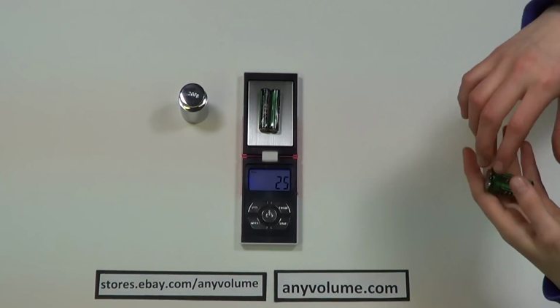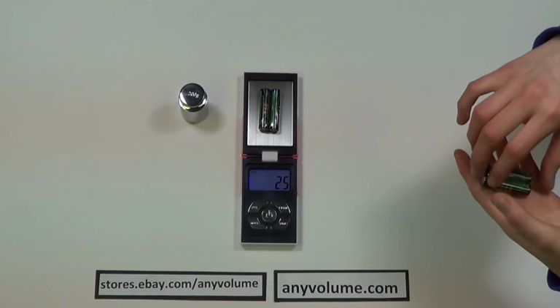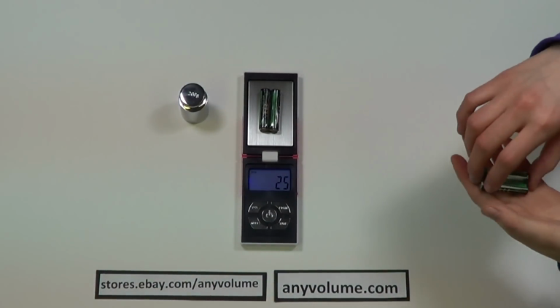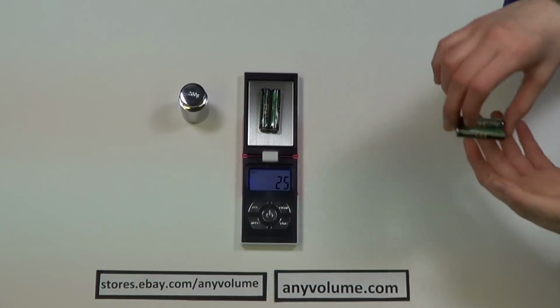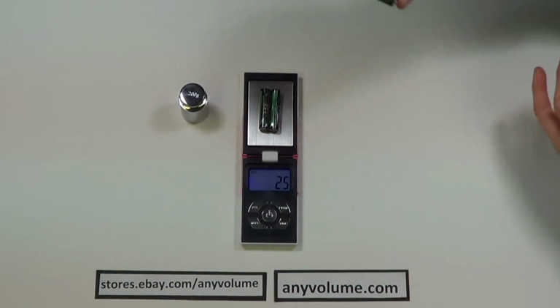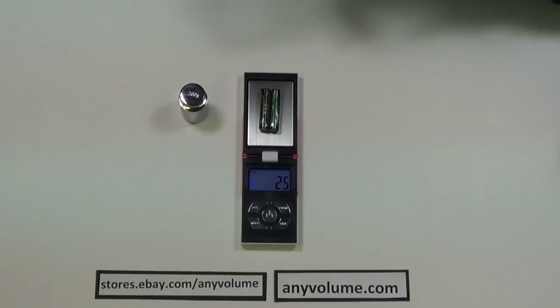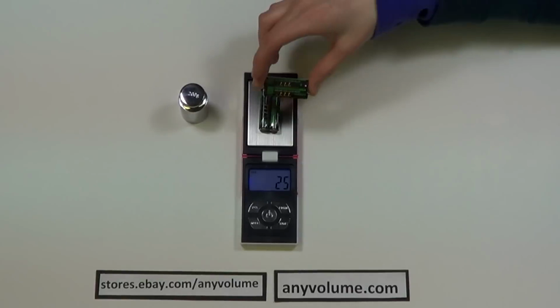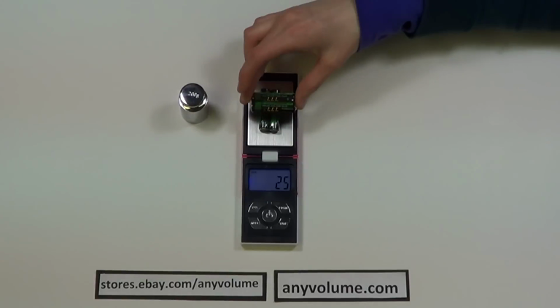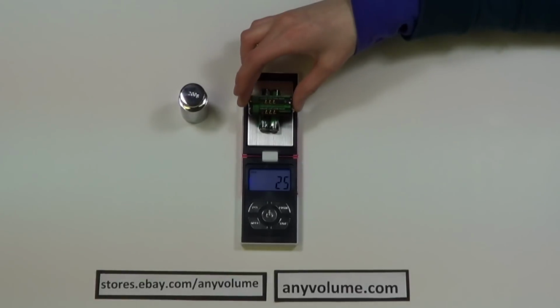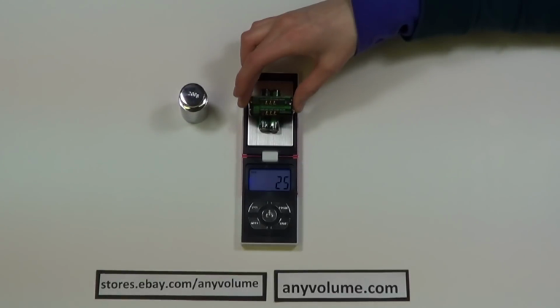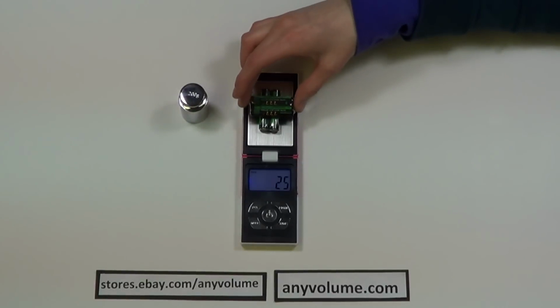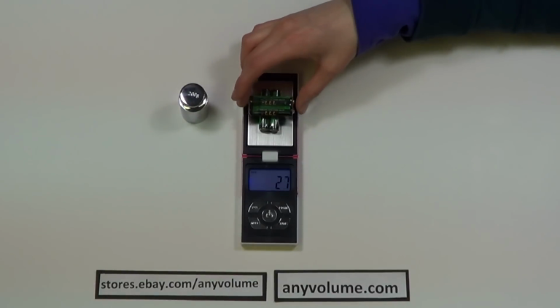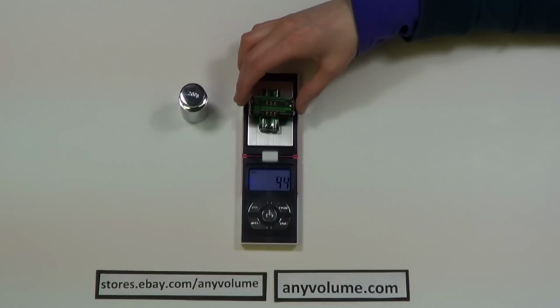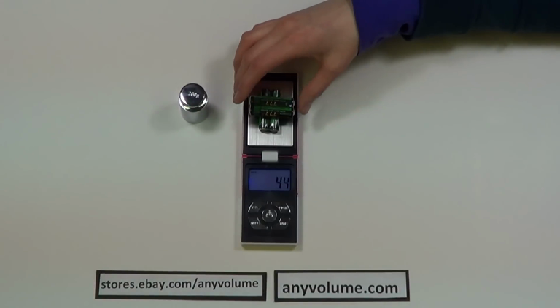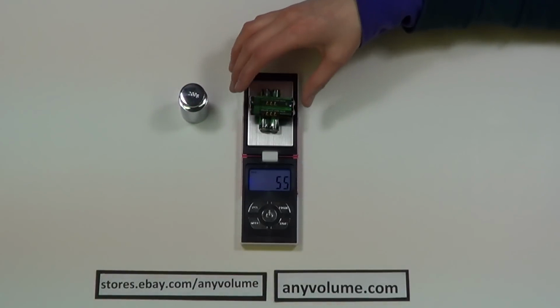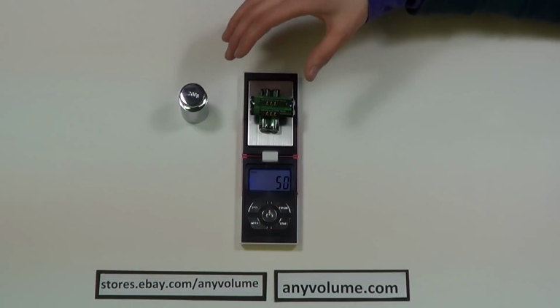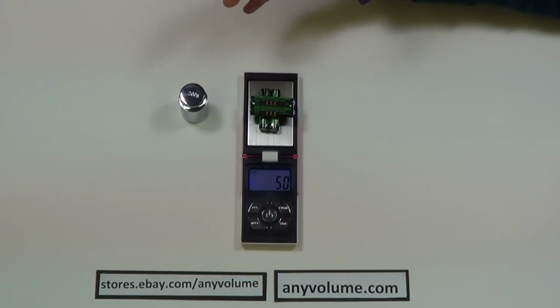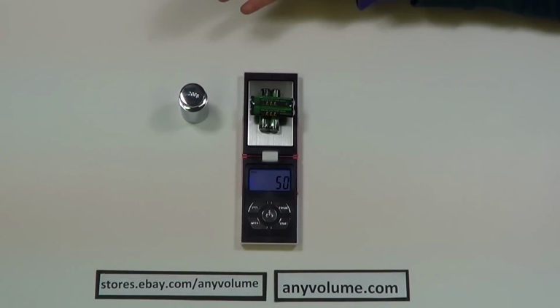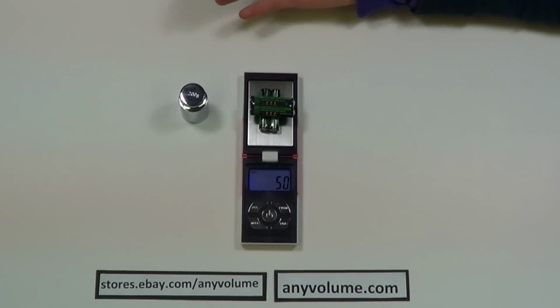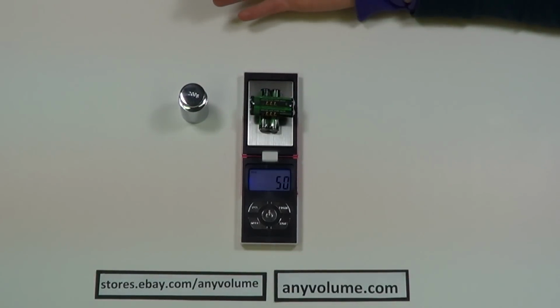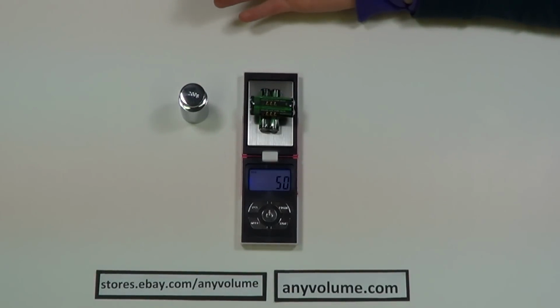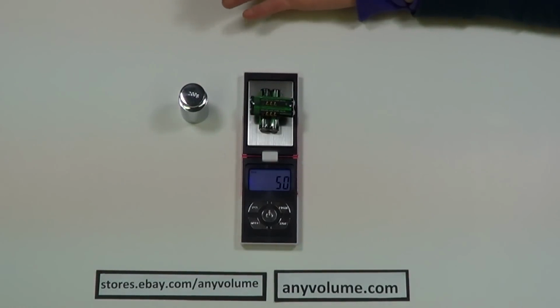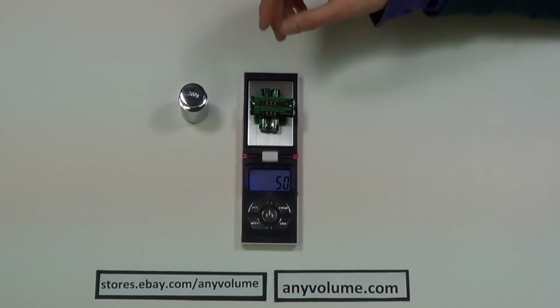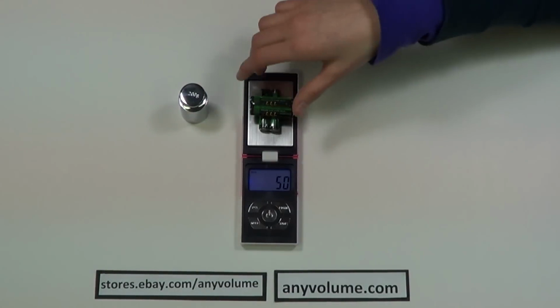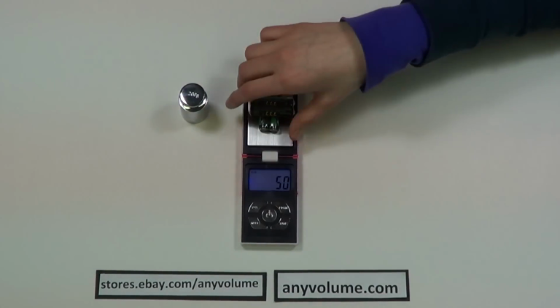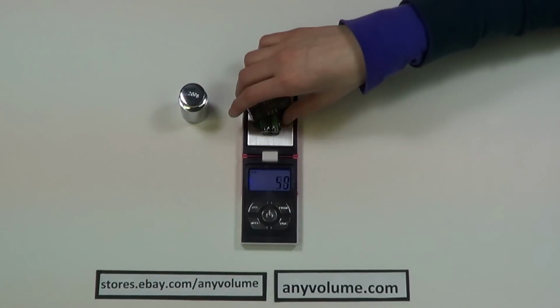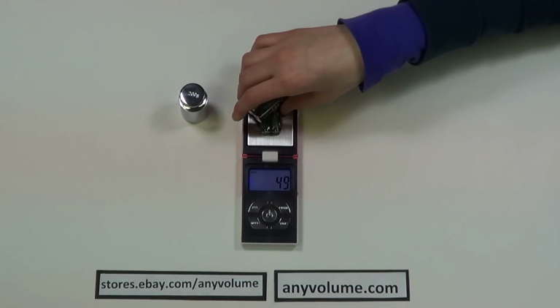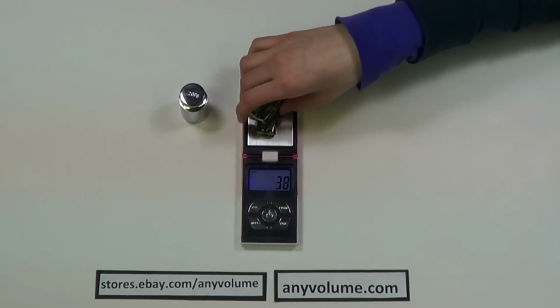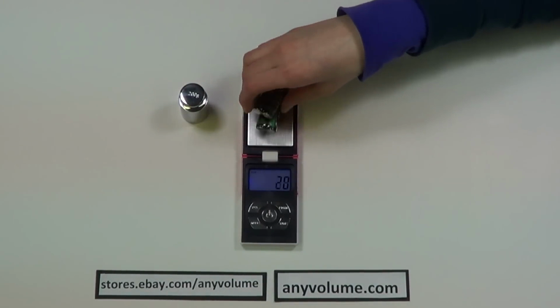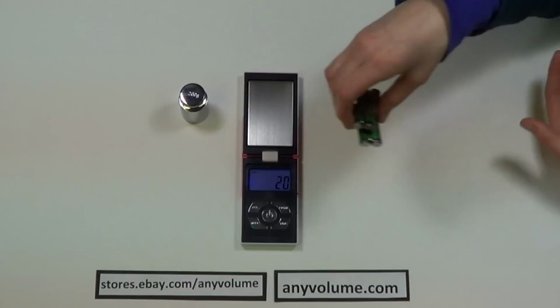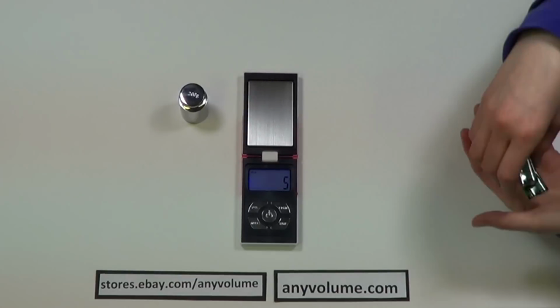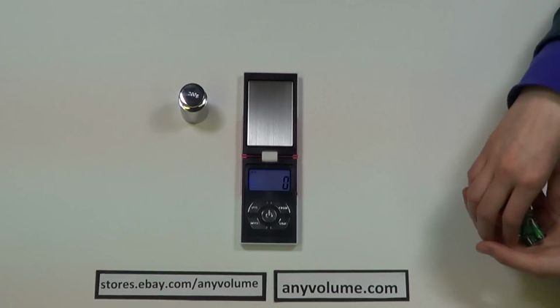So when I put another two batteries on, it says 50. And that's how you use the counting function.